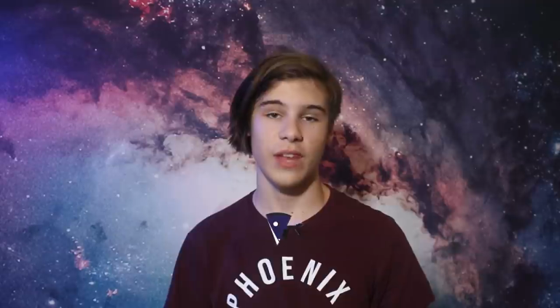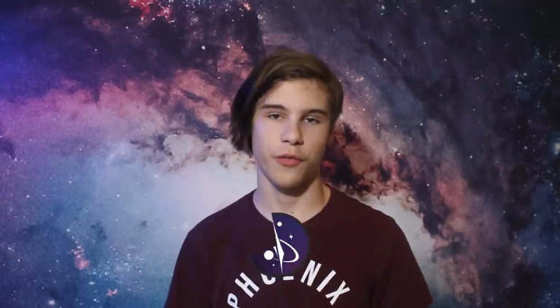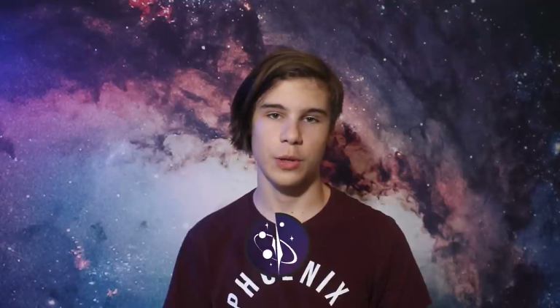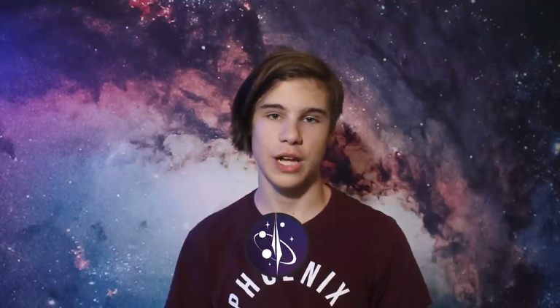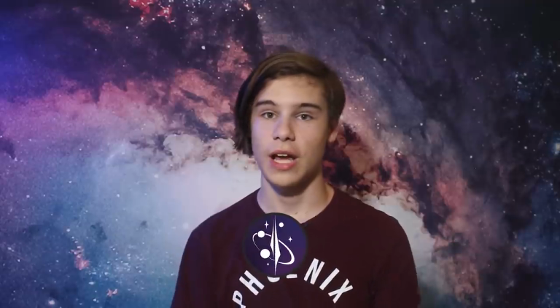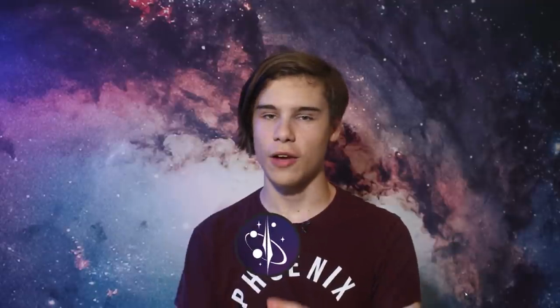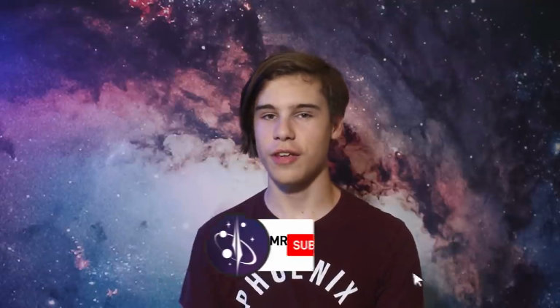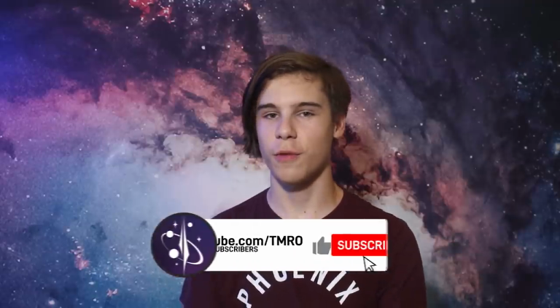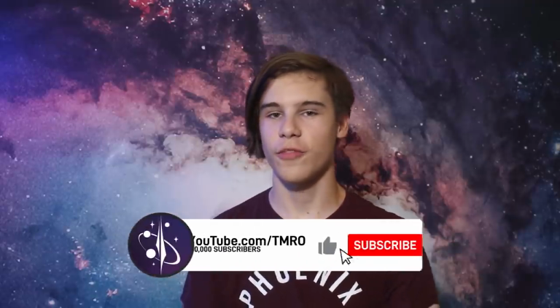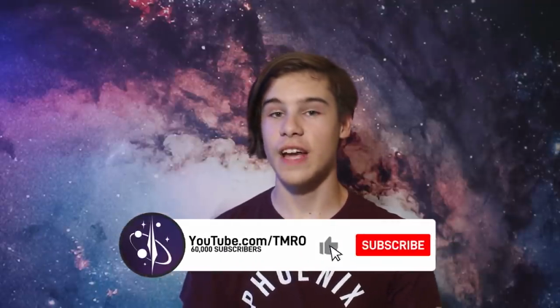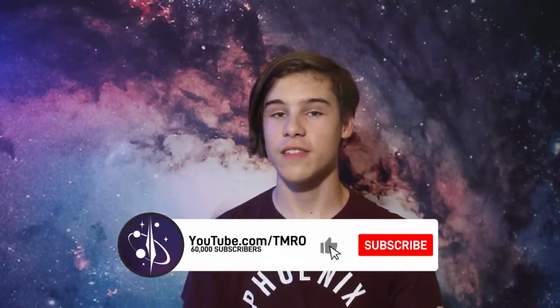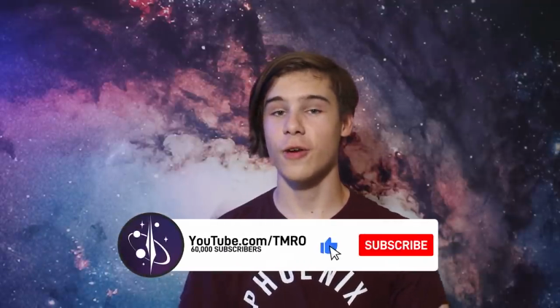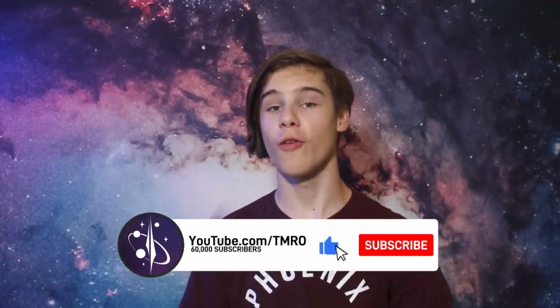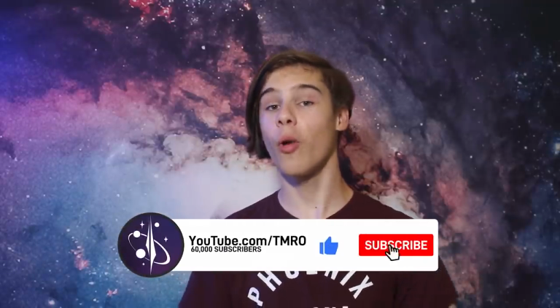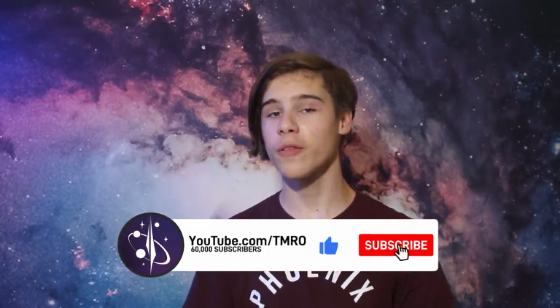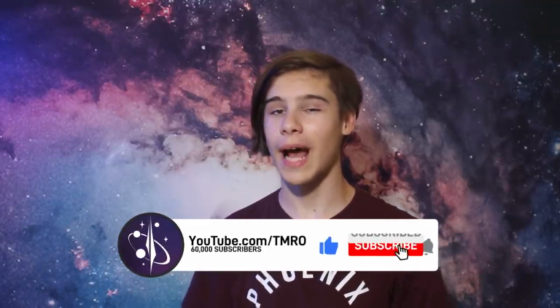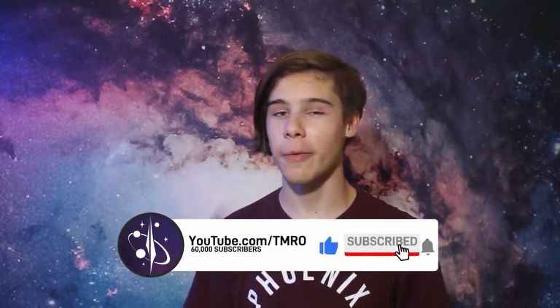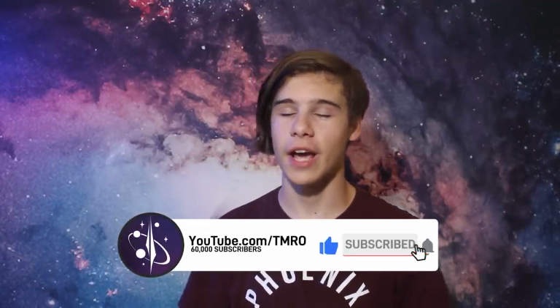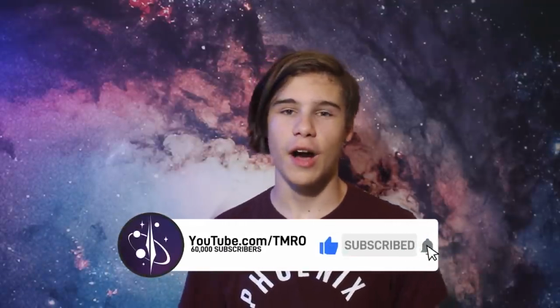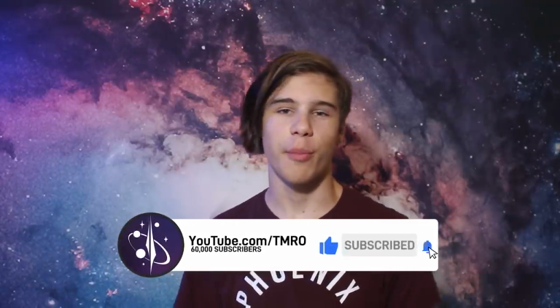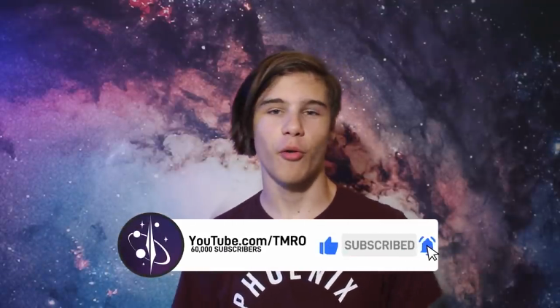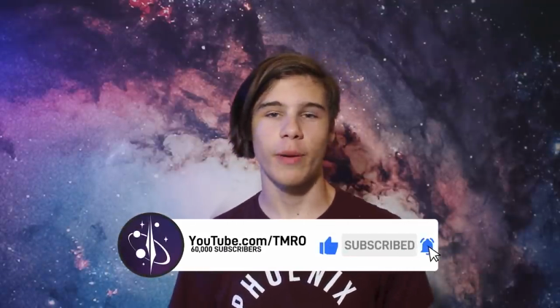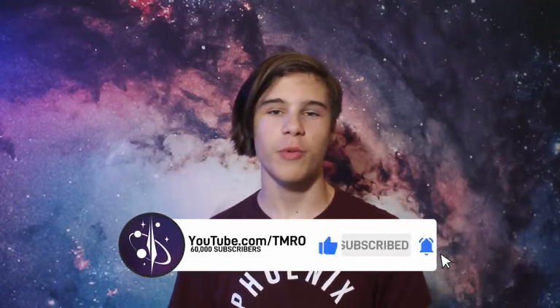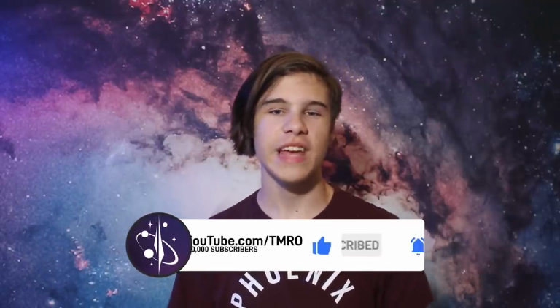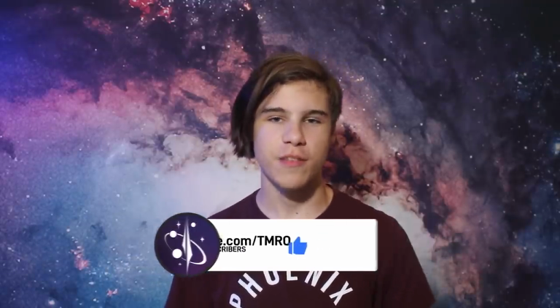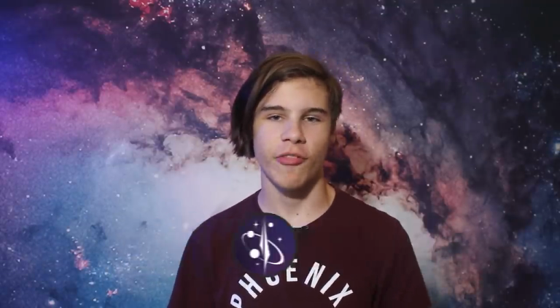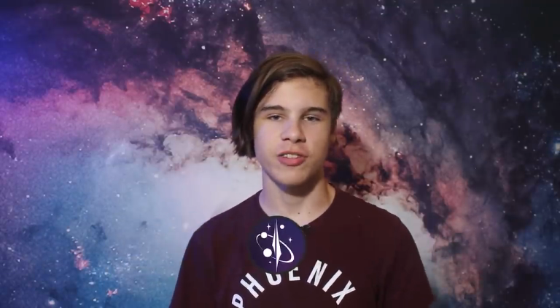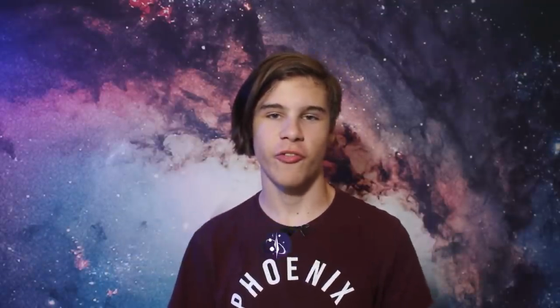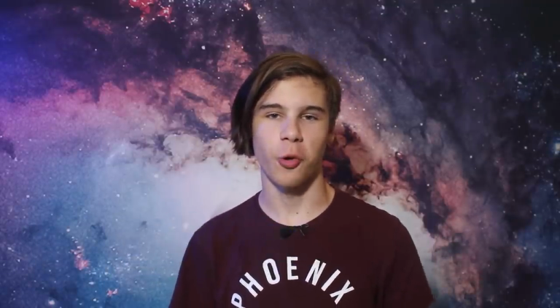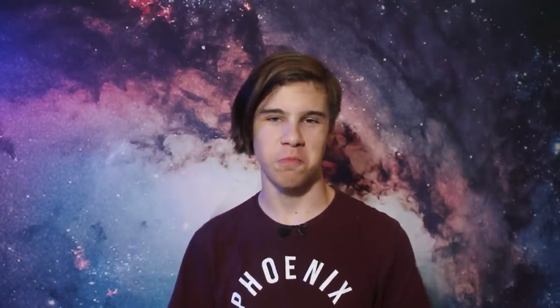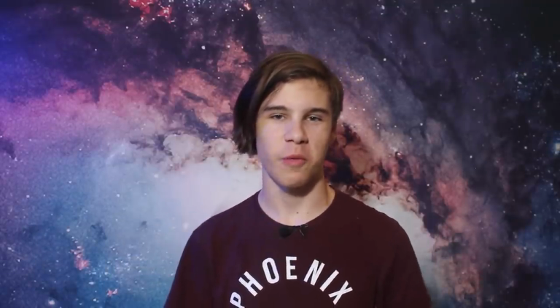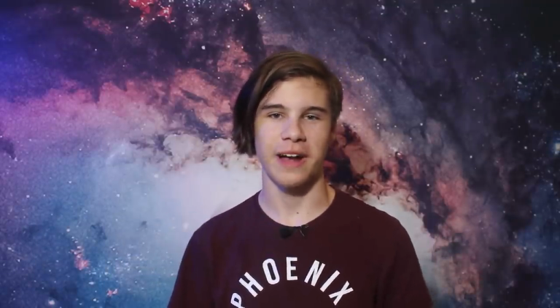Thank you for watching. I'll see you tomorrow for day two of what has been happening up on orbit with Inspiration4. Bye-bye.